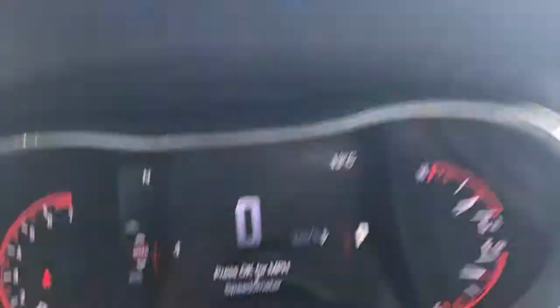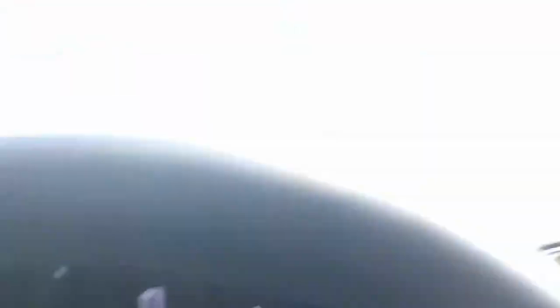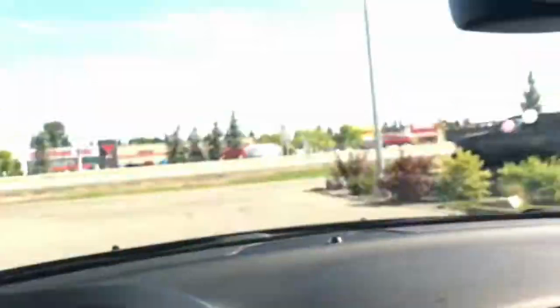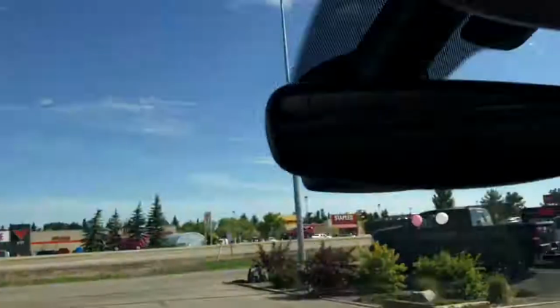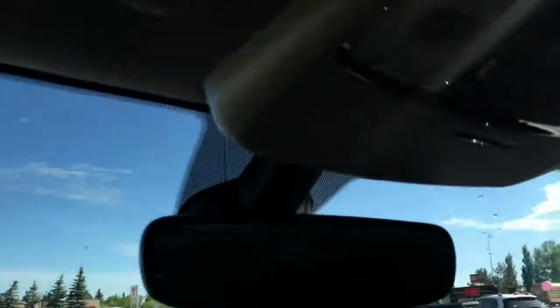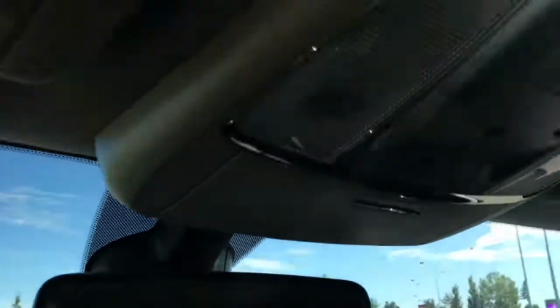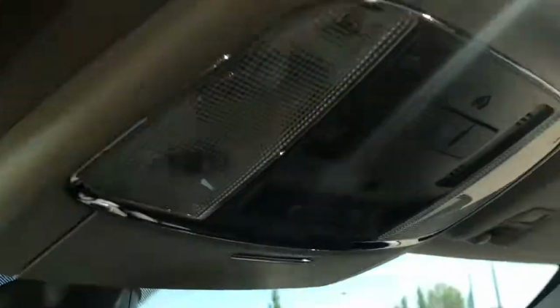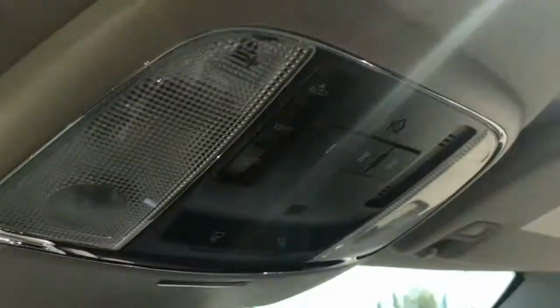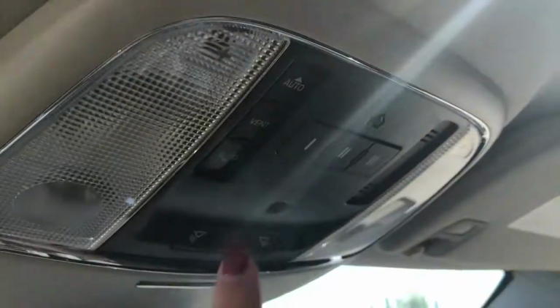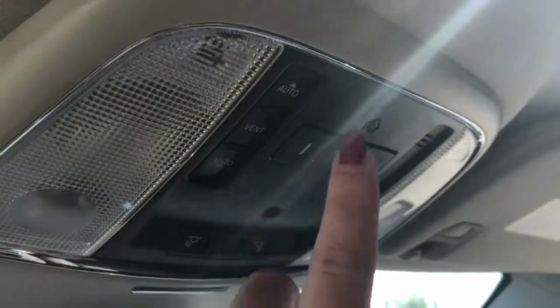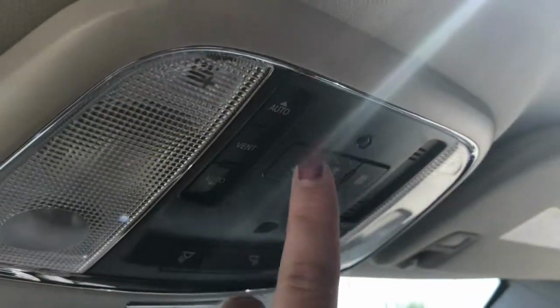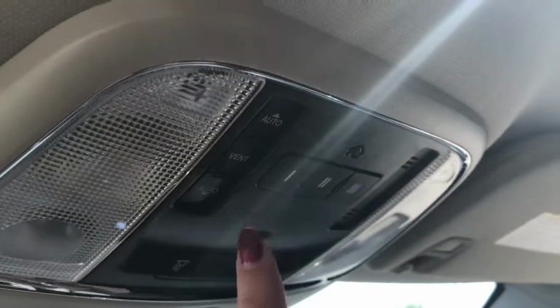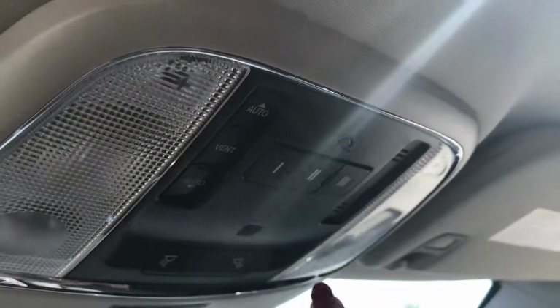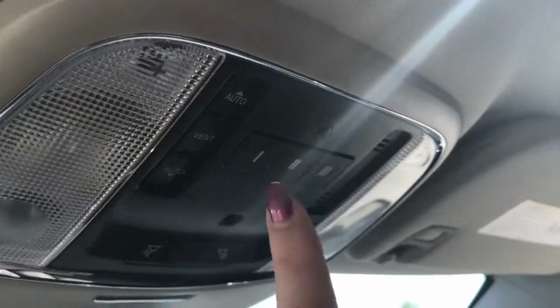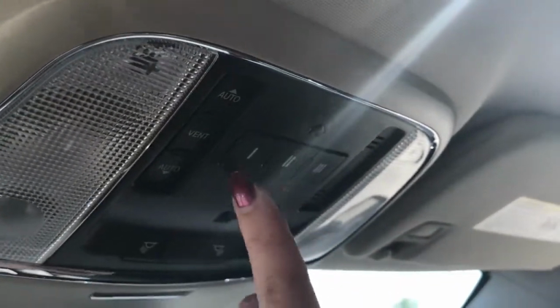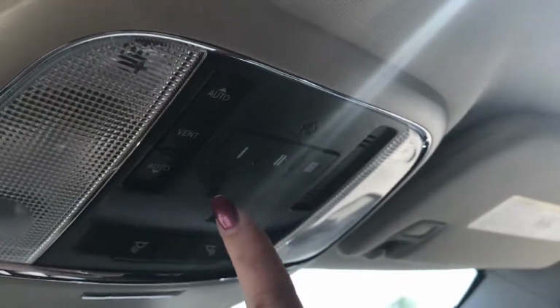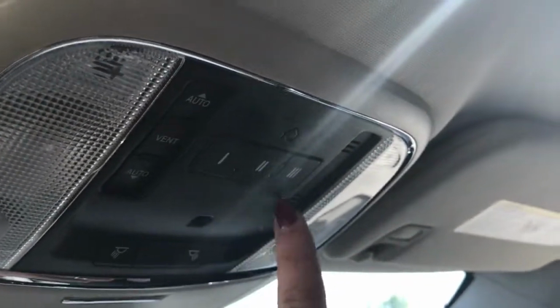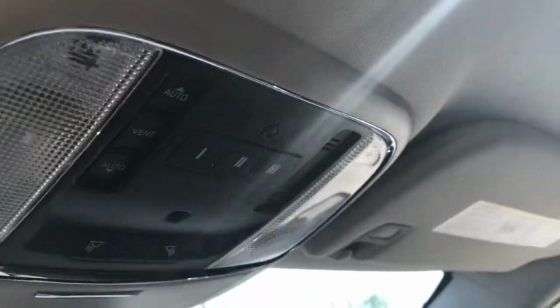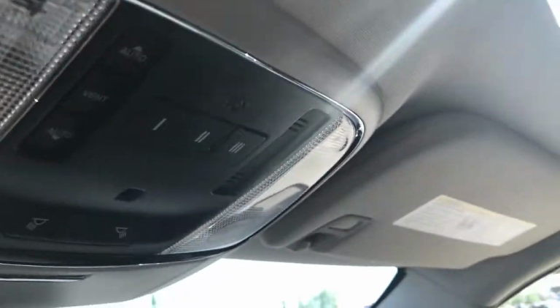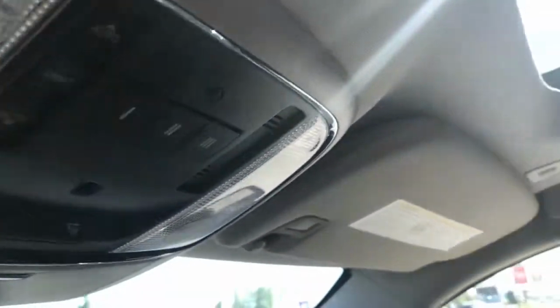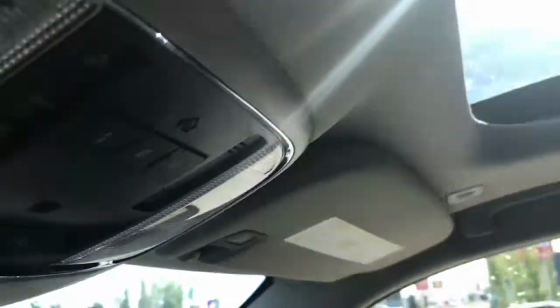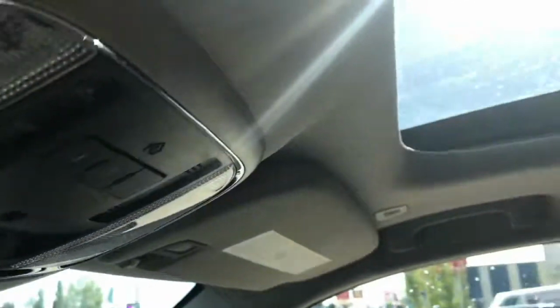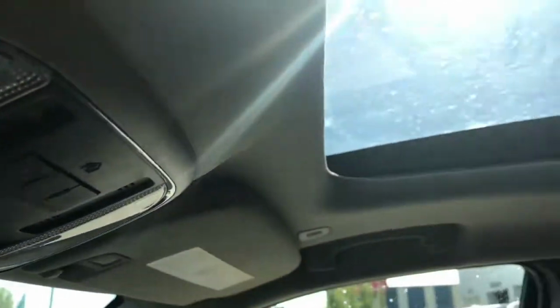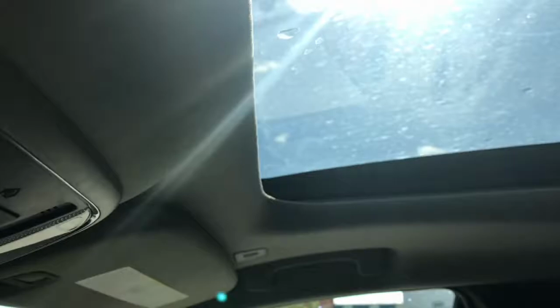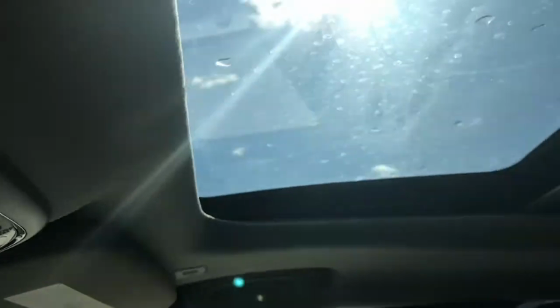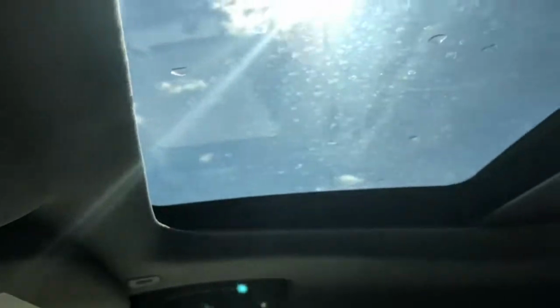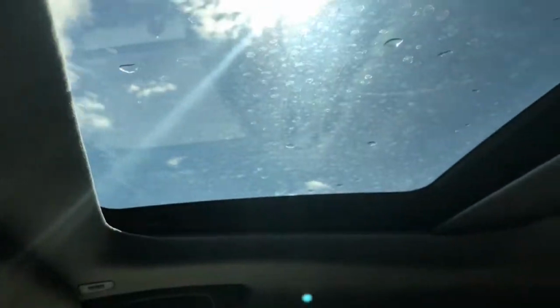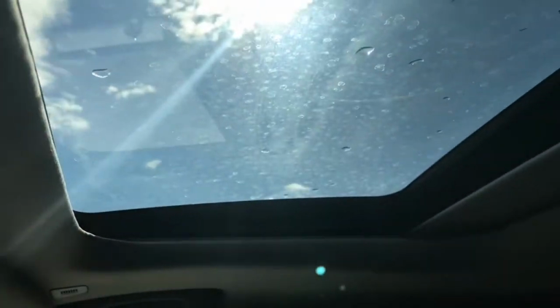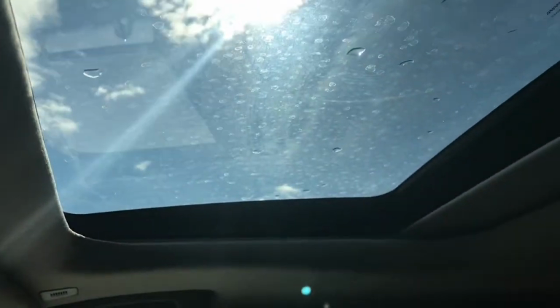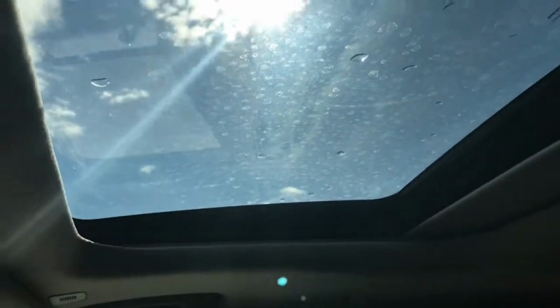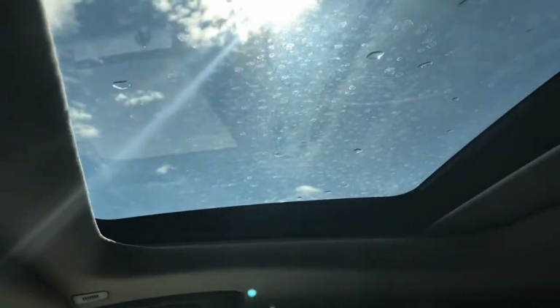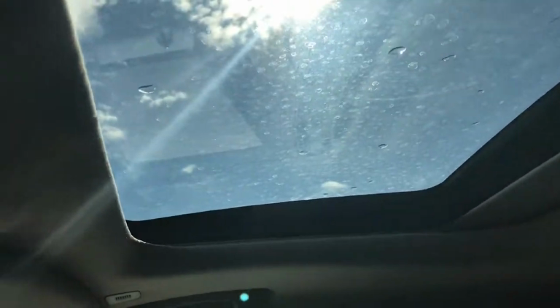If we go up to the top here we have the buttons for your sunroof as well as your three garage door openers — just giving you a peek at that gorgeous sunroof.